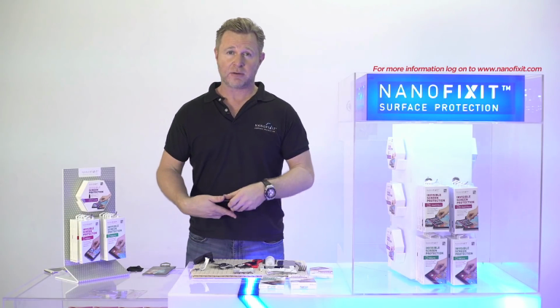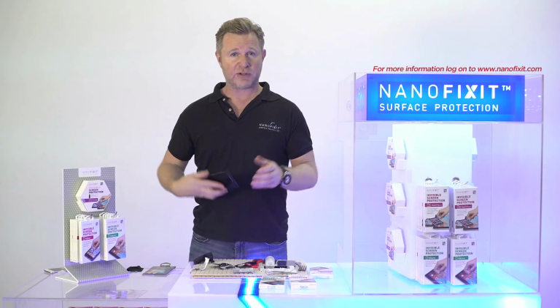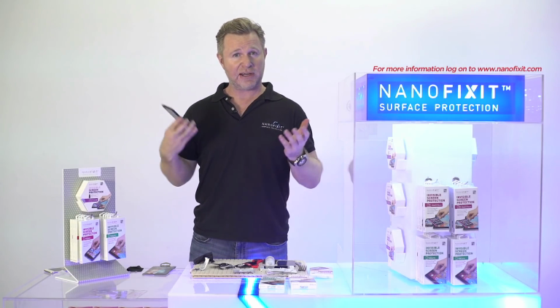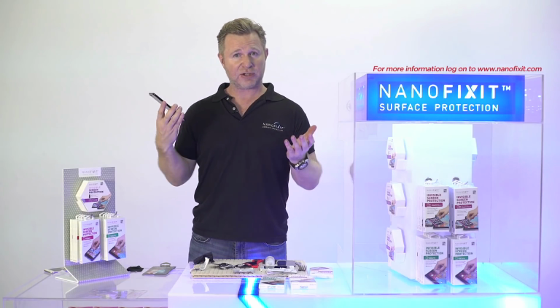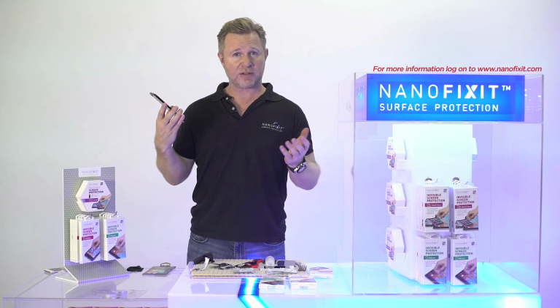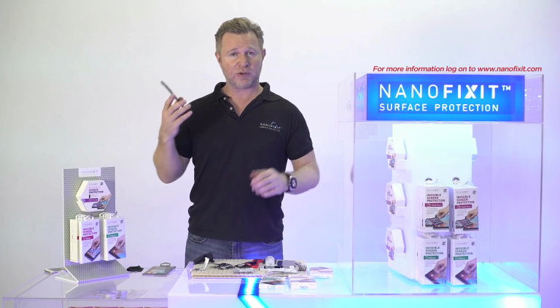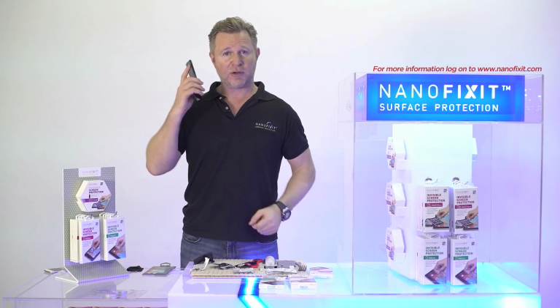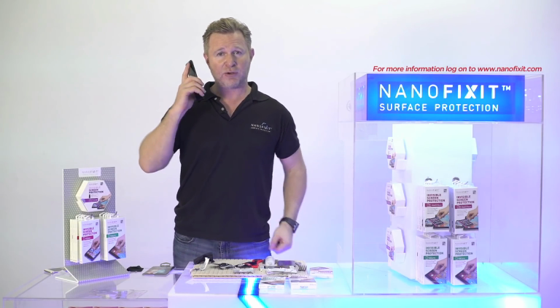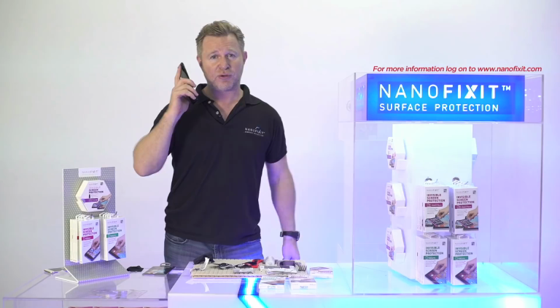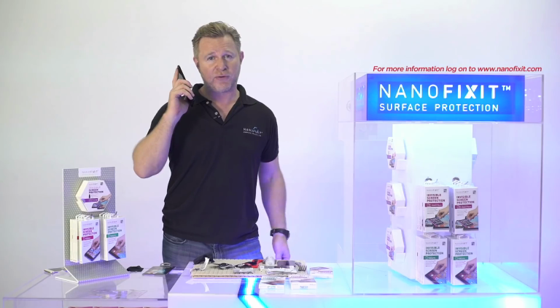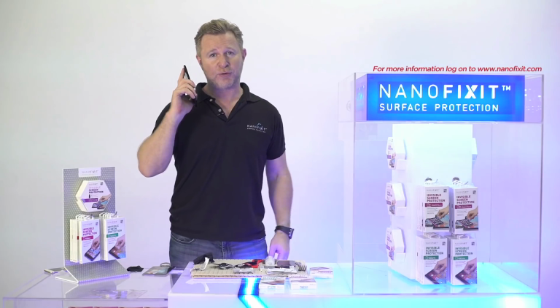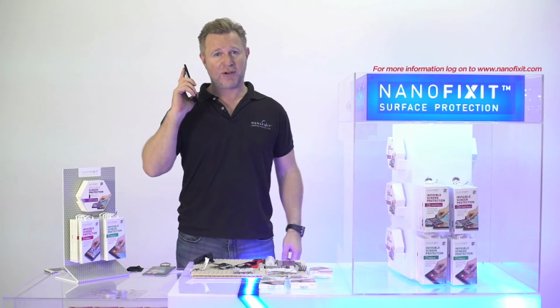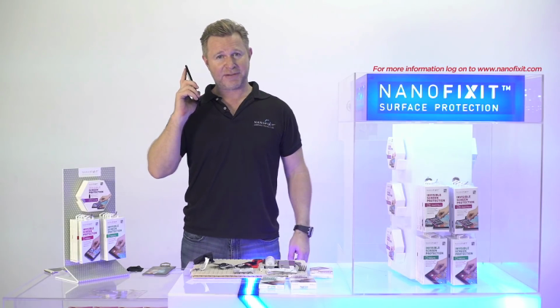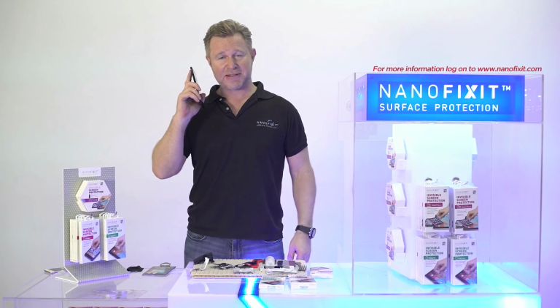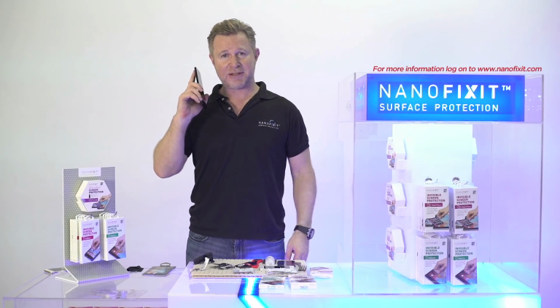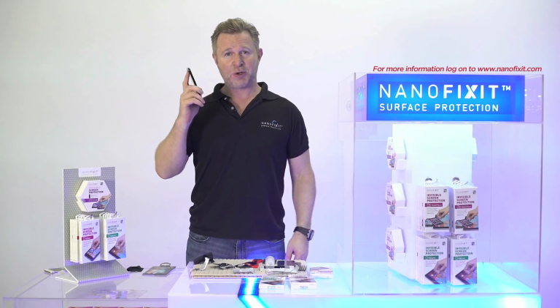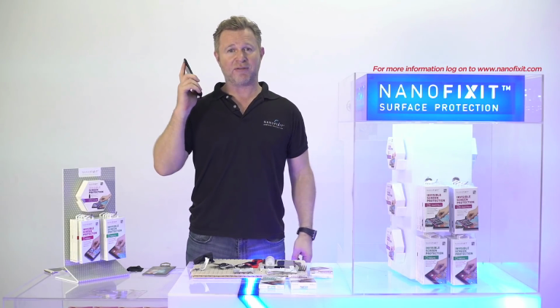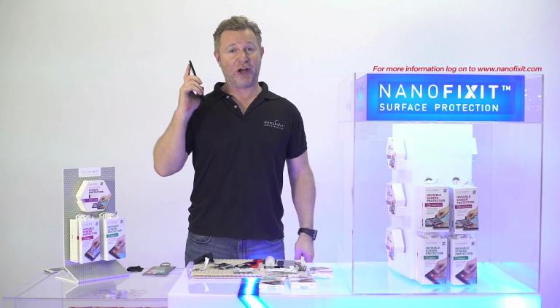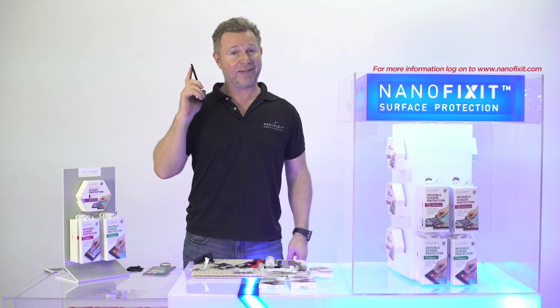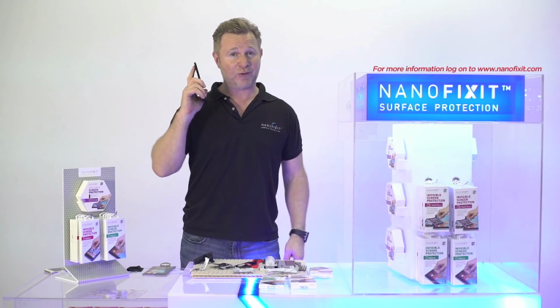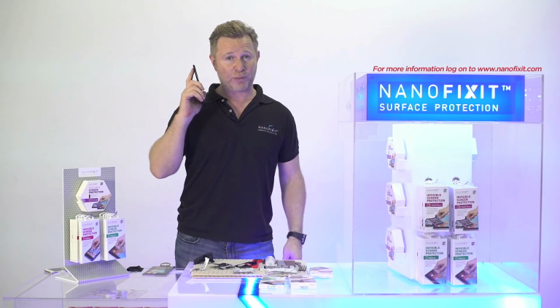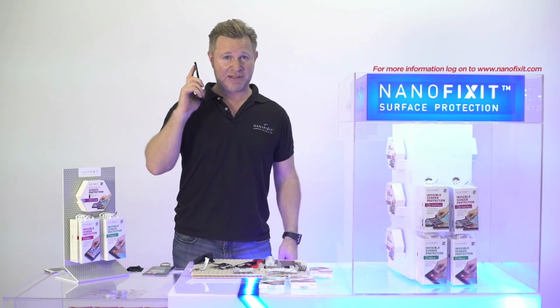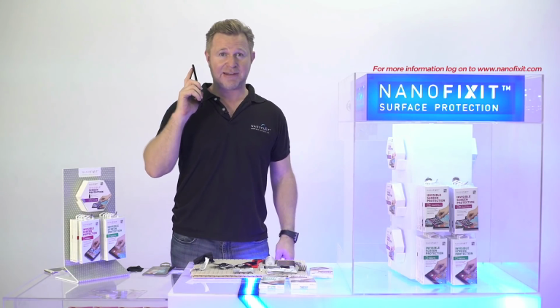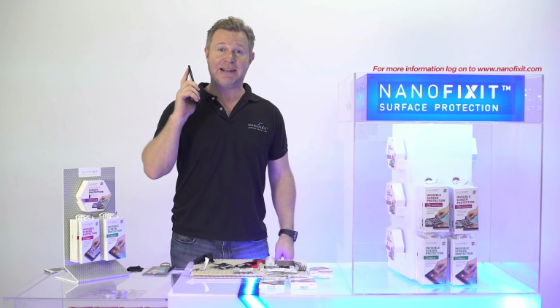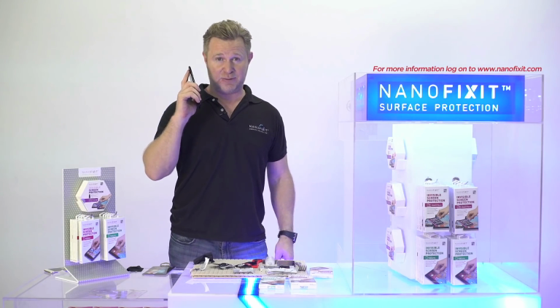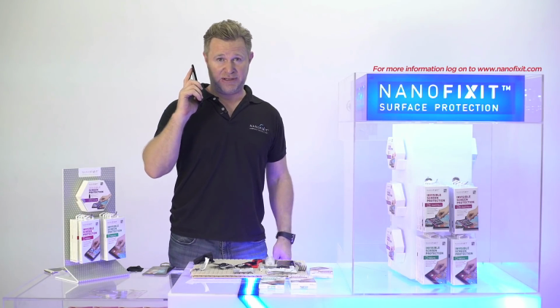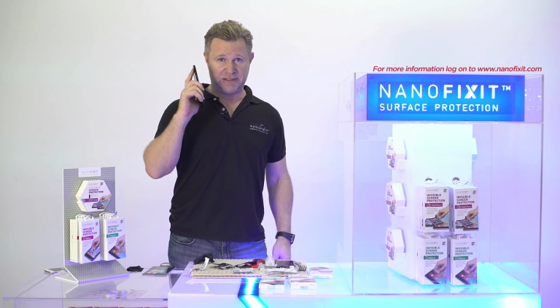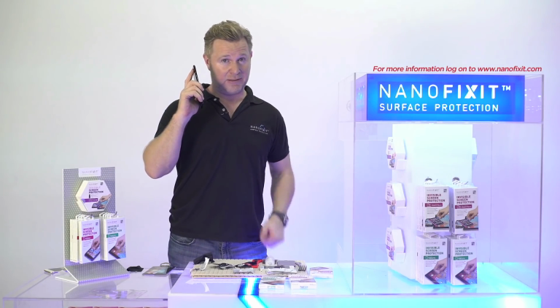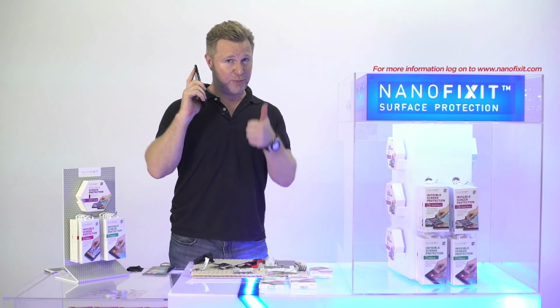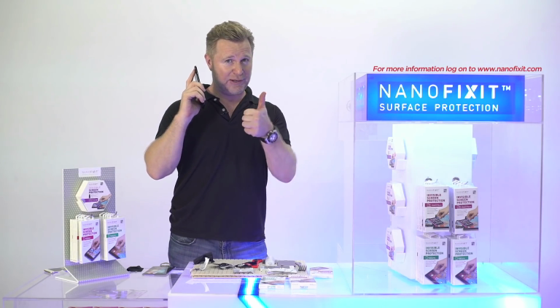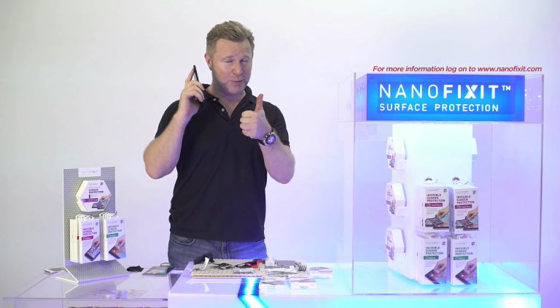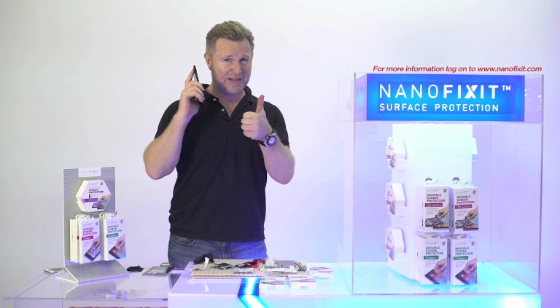Congratulations — when you now use your phone after this, you have 92% less radiation. Pretty cool, right?